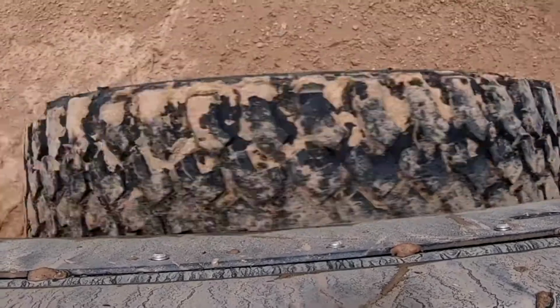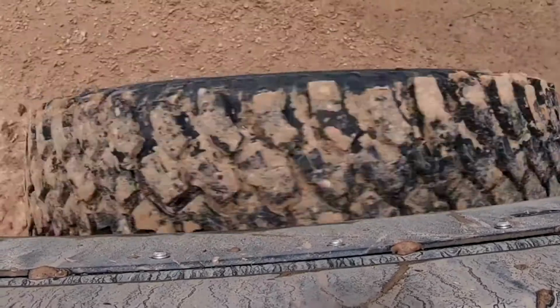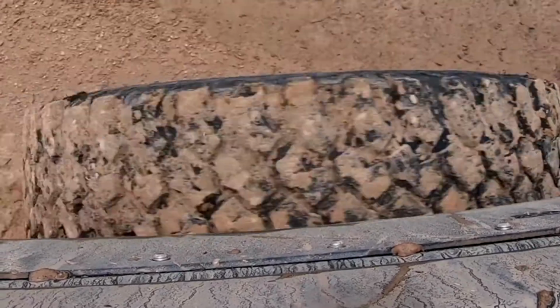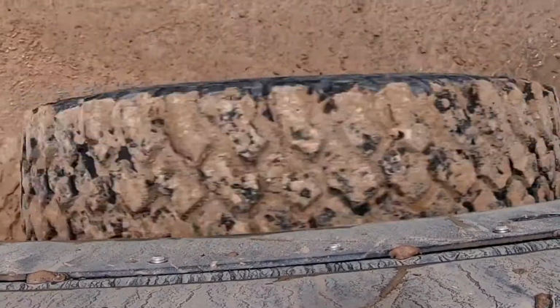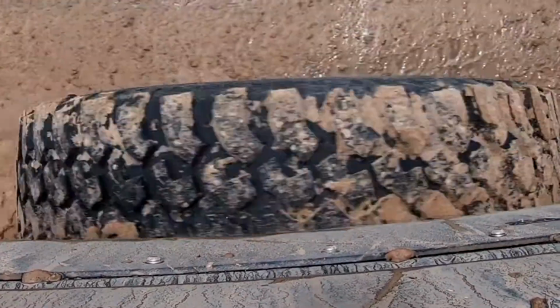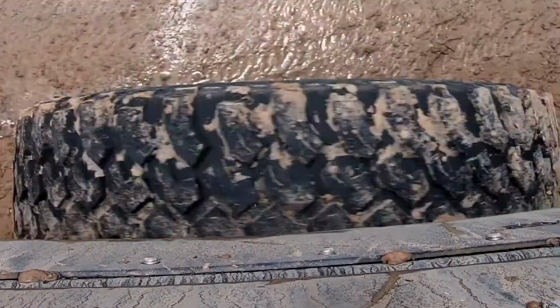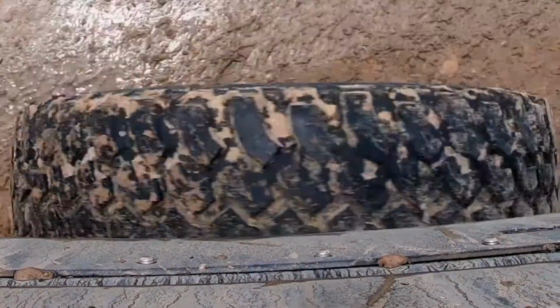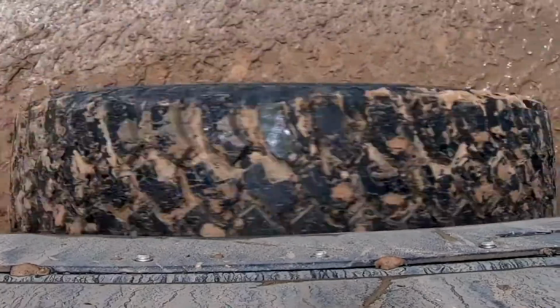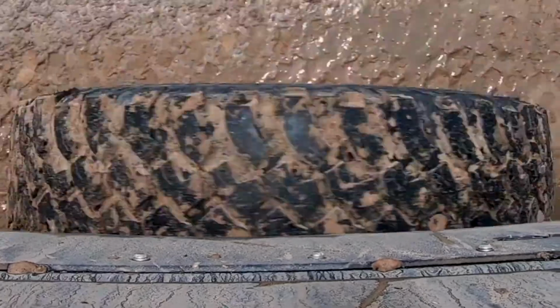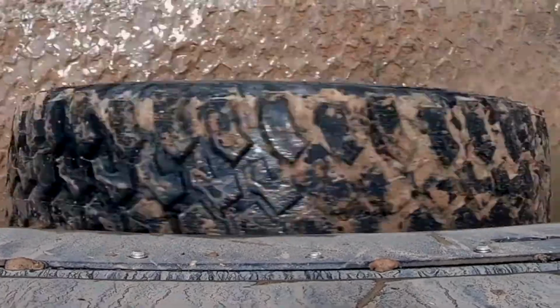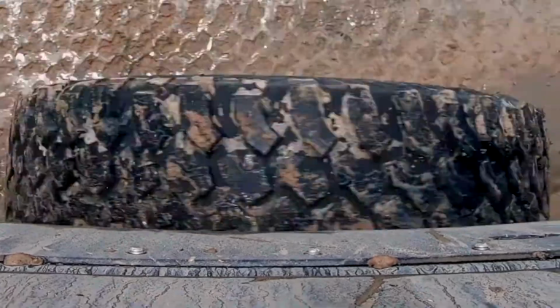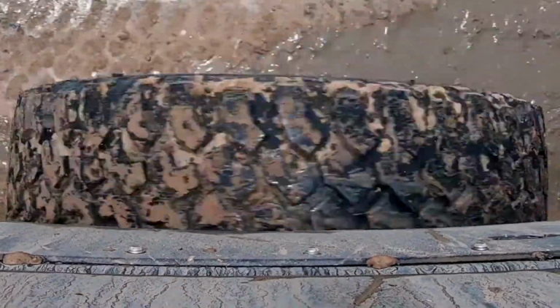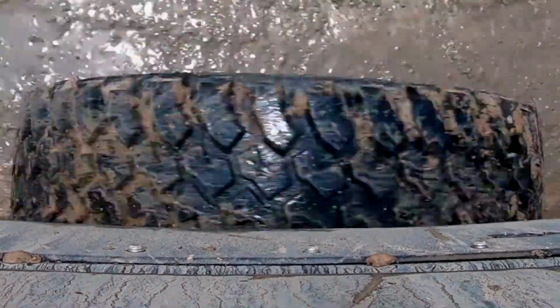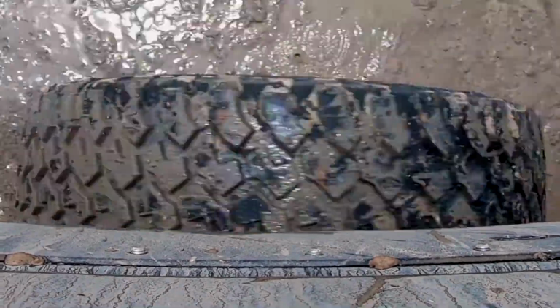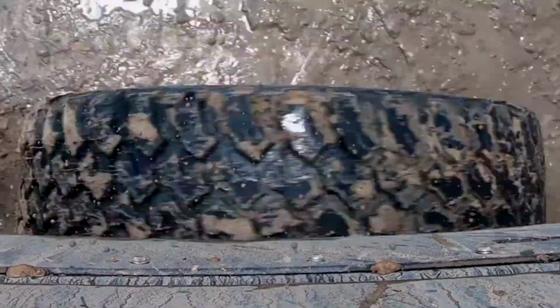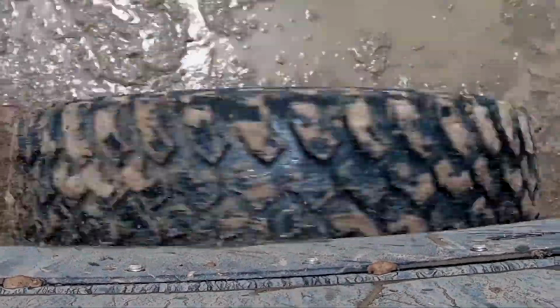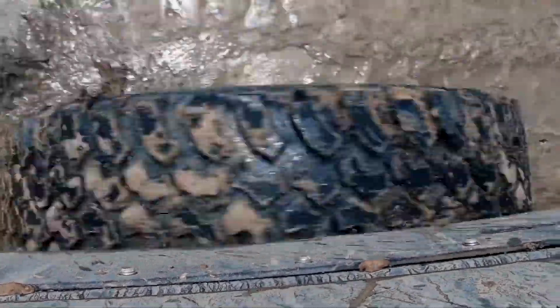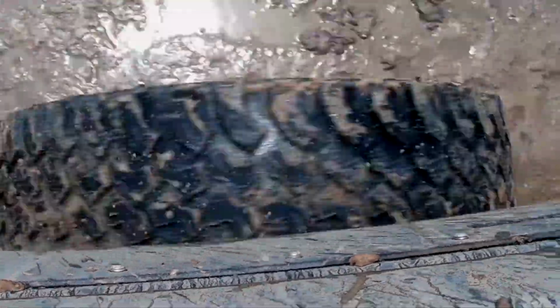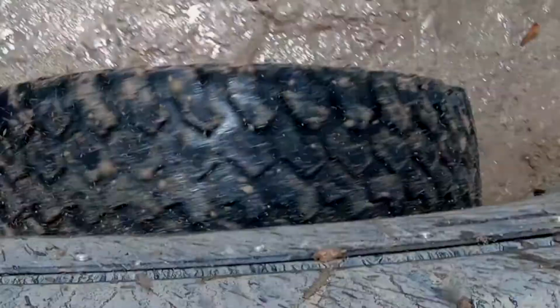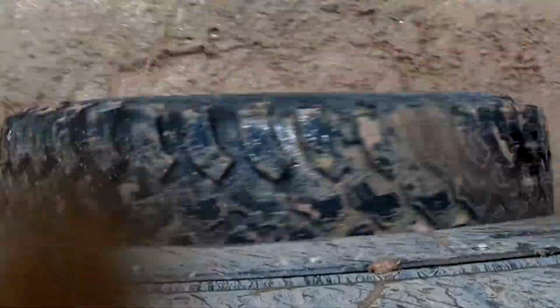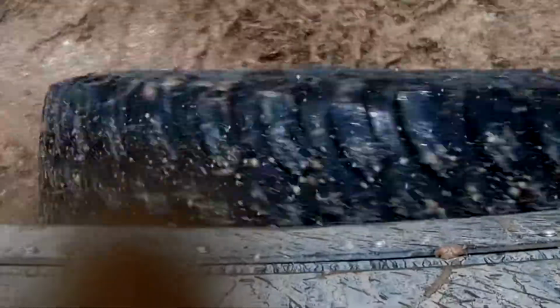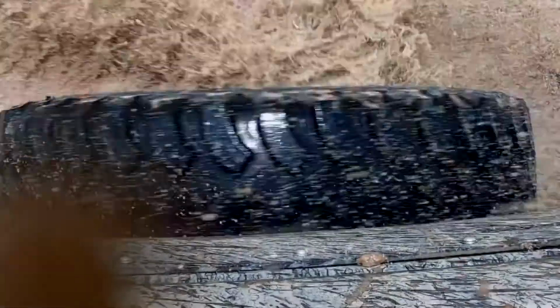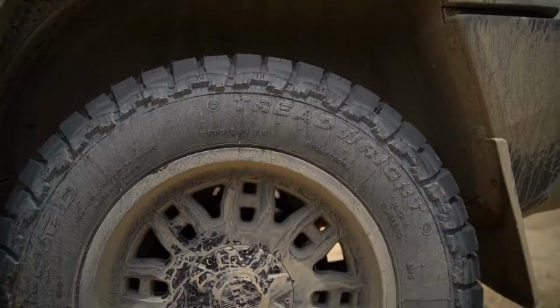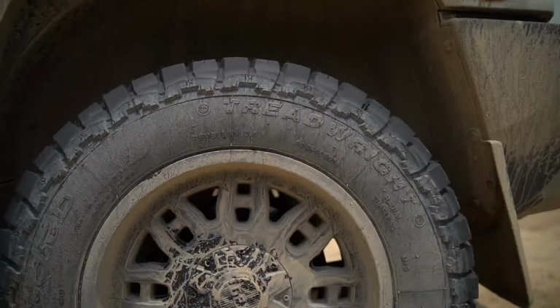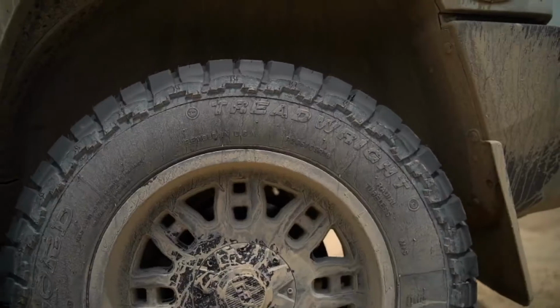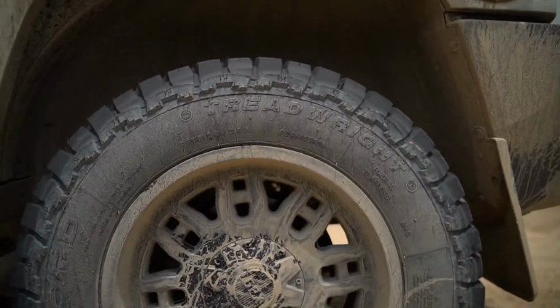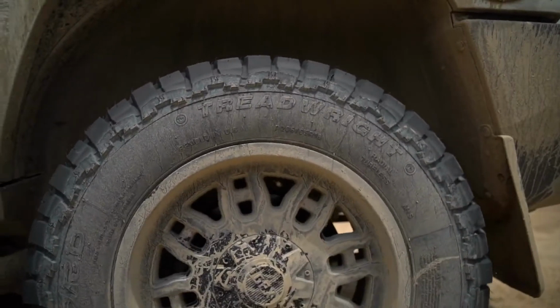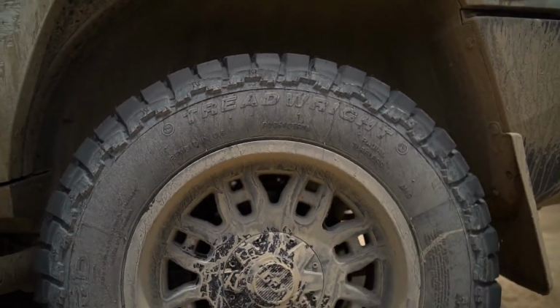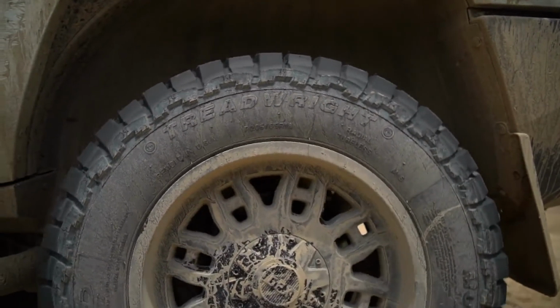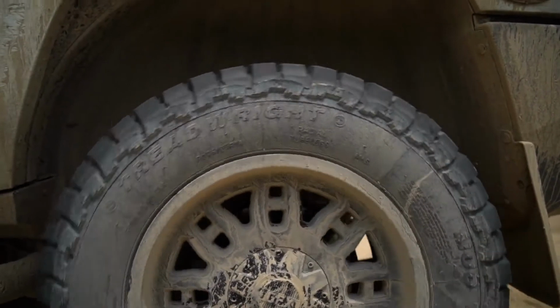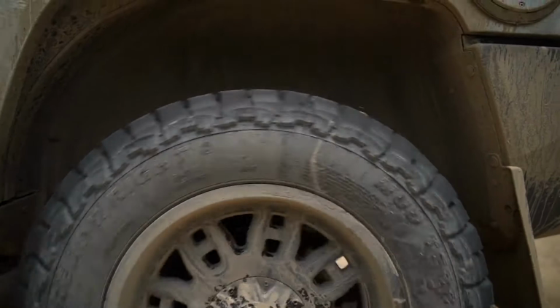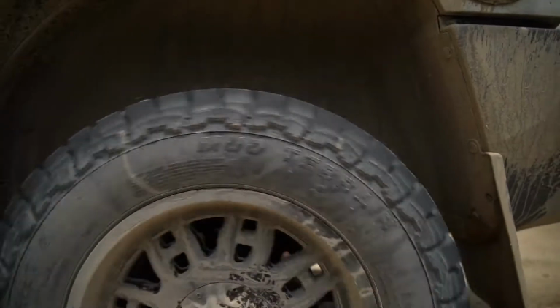The original sidewall still exists on the tire as our veneer layer is for branding purposes and extra stability.